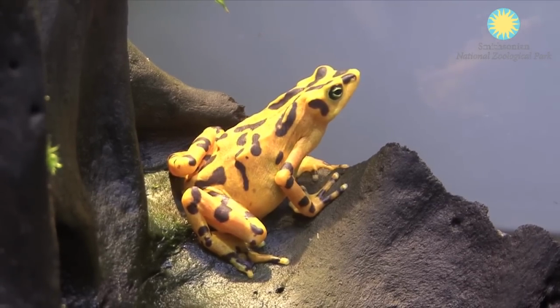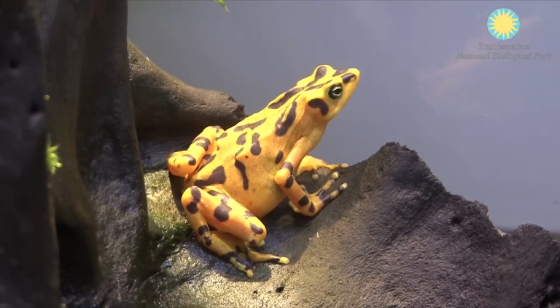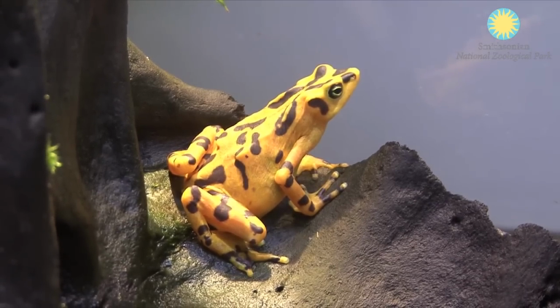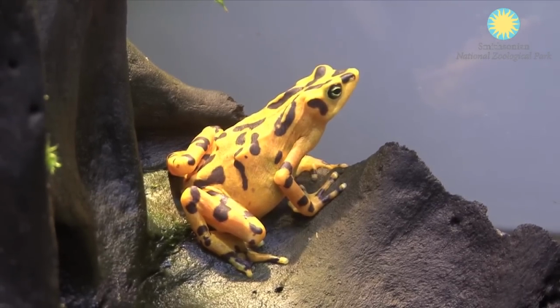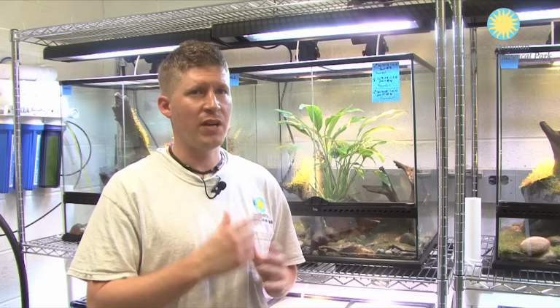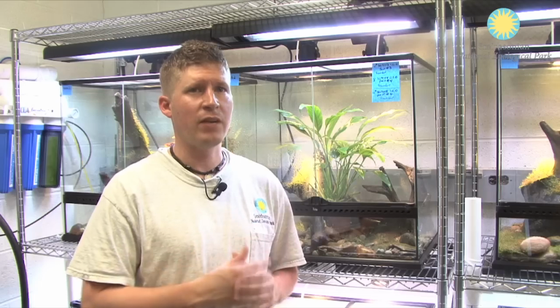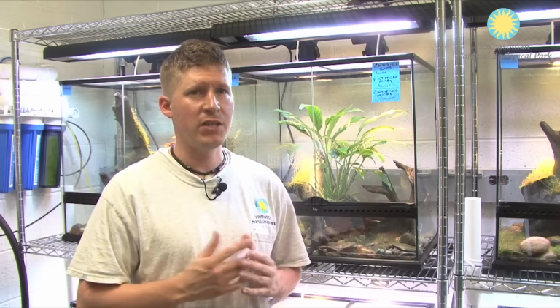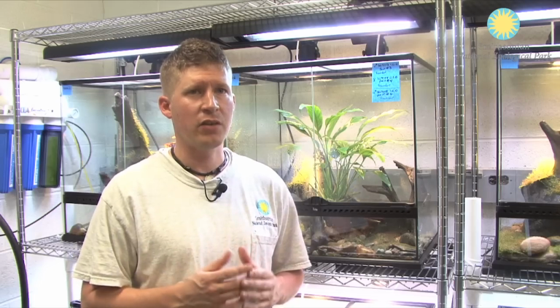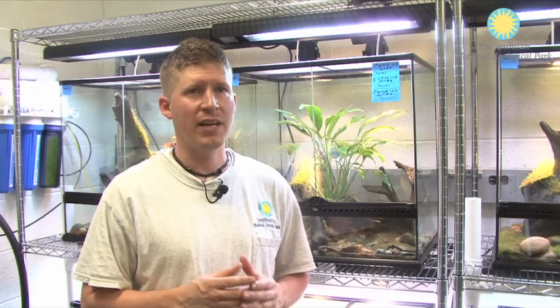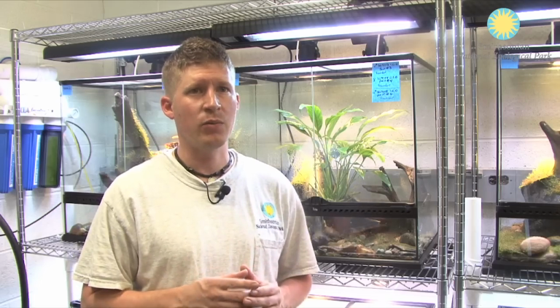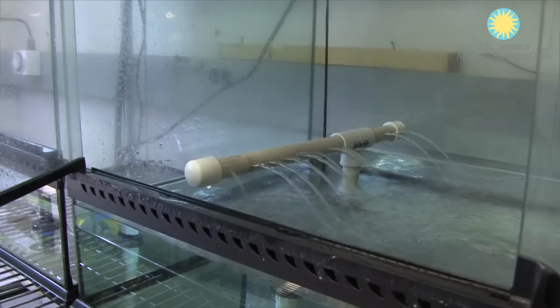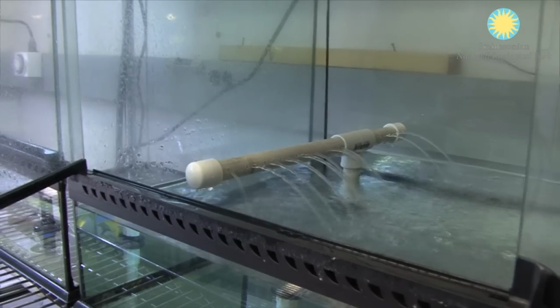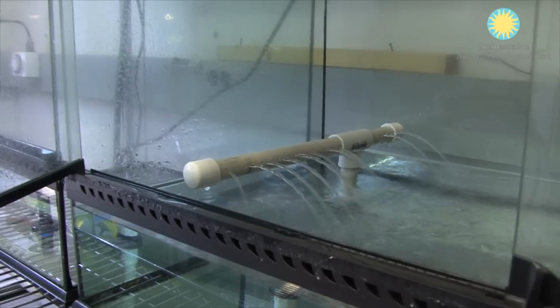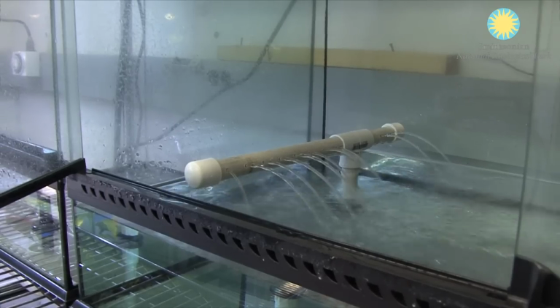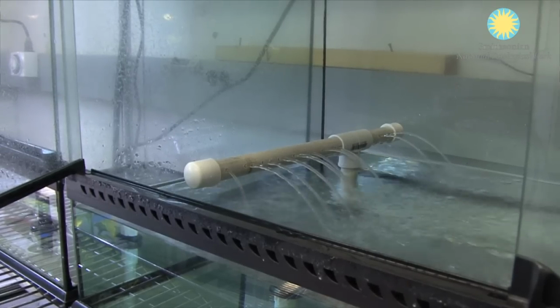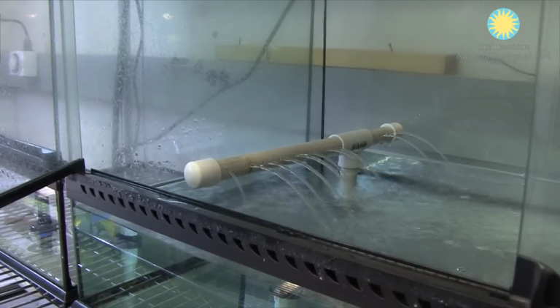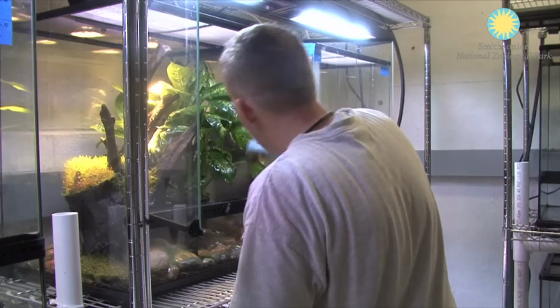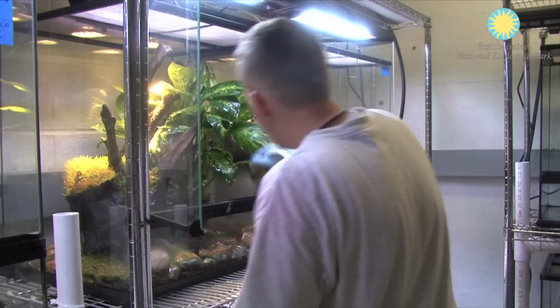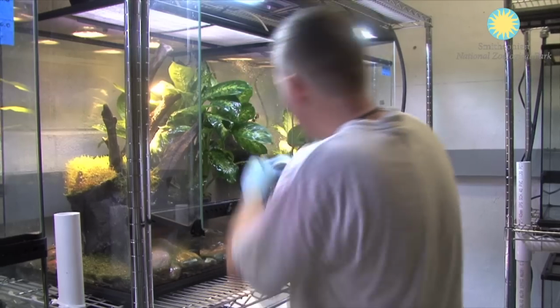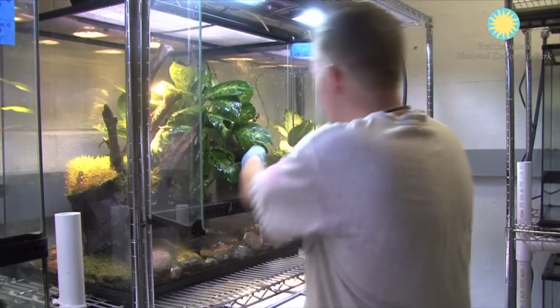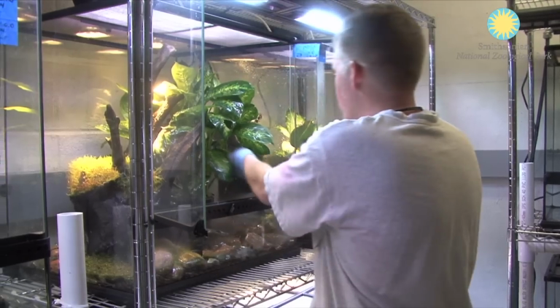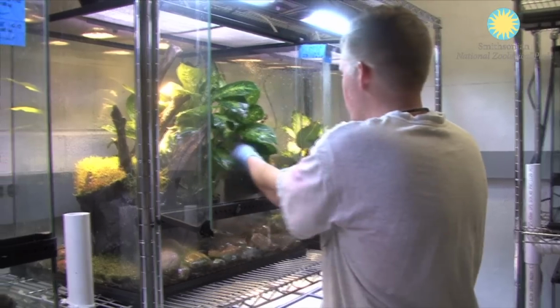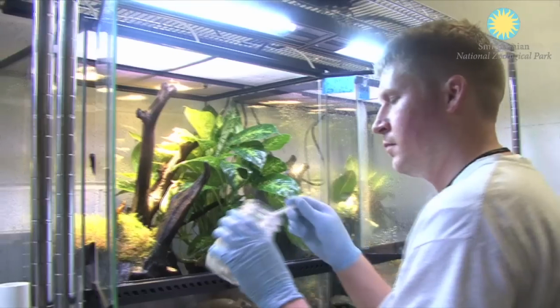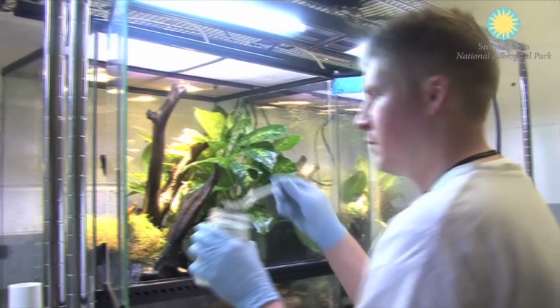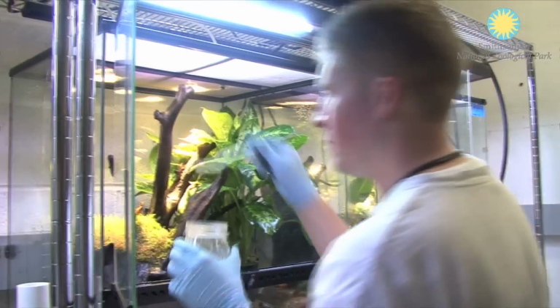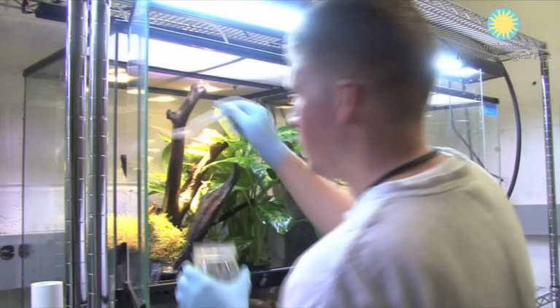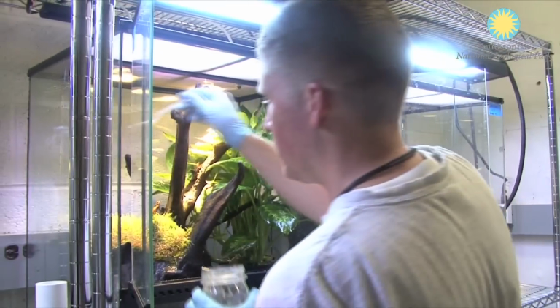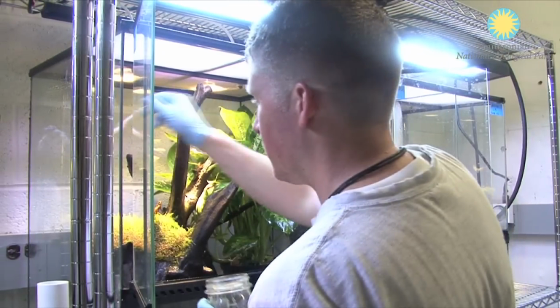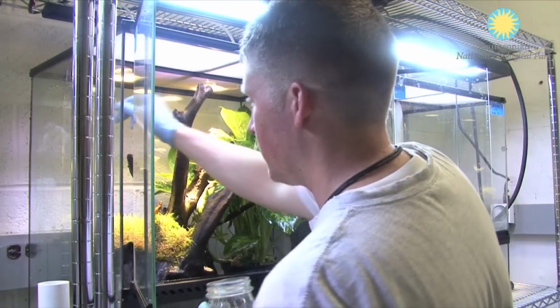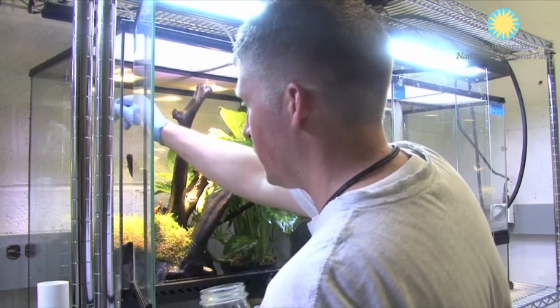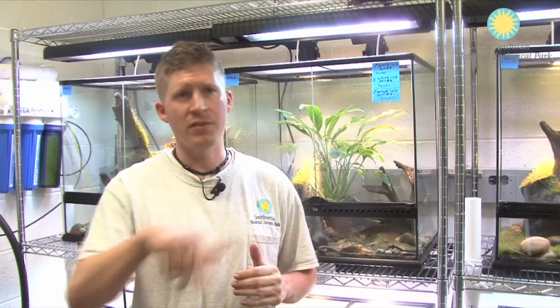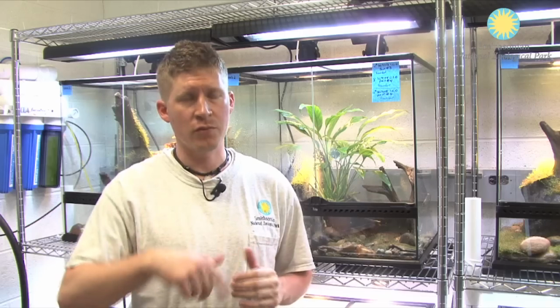Our normal routine every day would be to check on the animals, check on the water quality, temperature, misting, feeding — that kind of thing. All happens in this room.